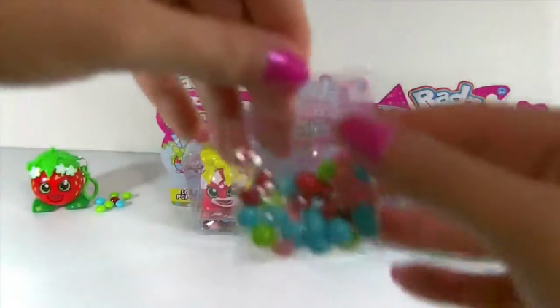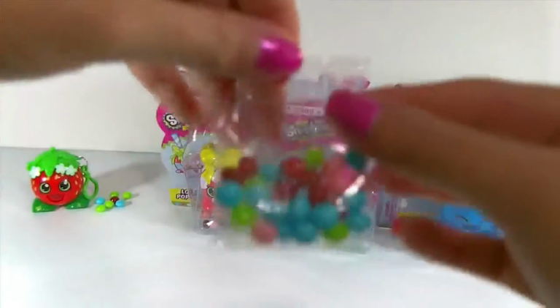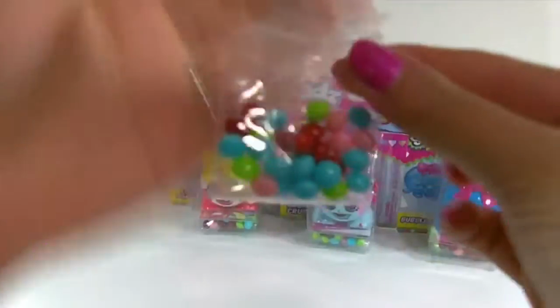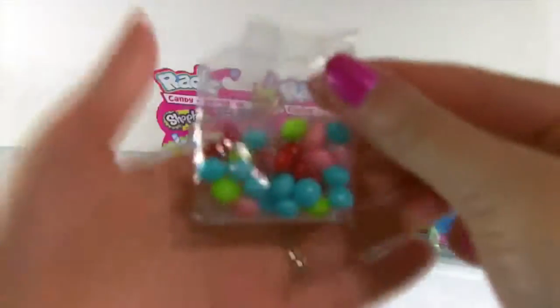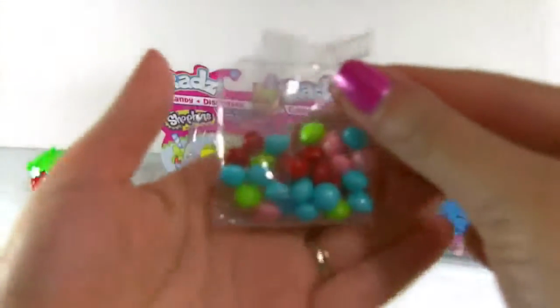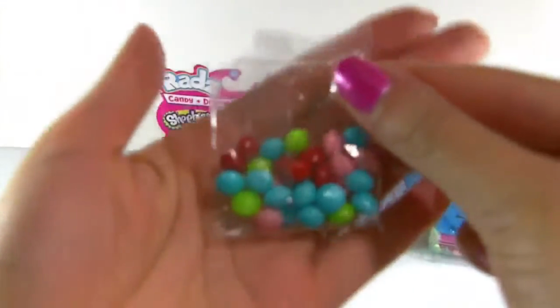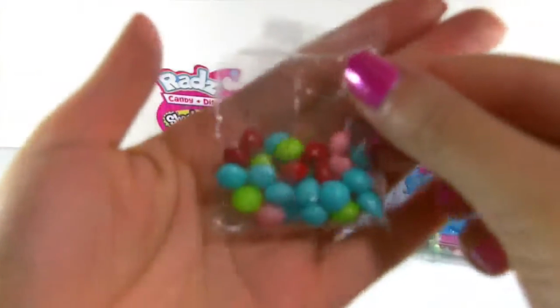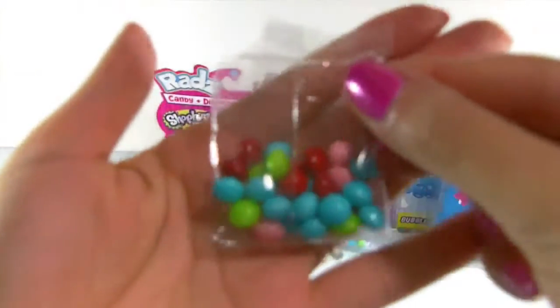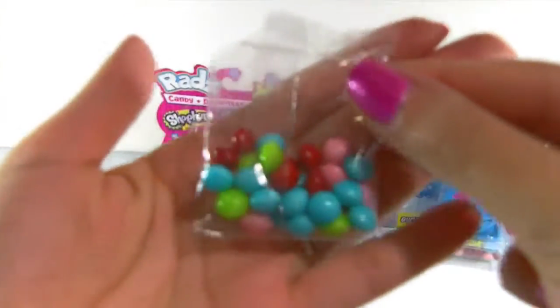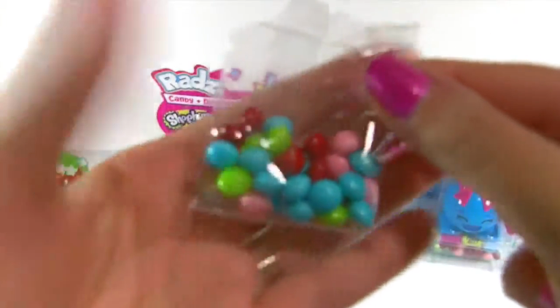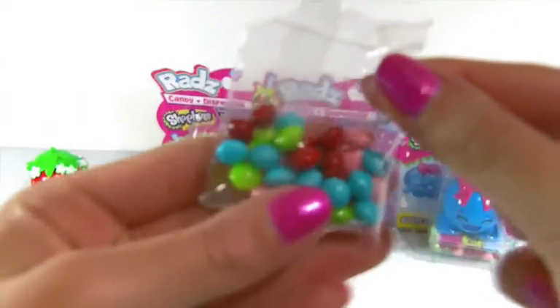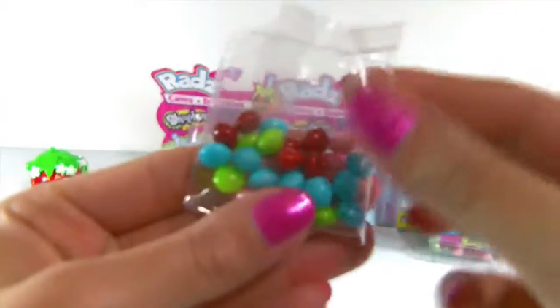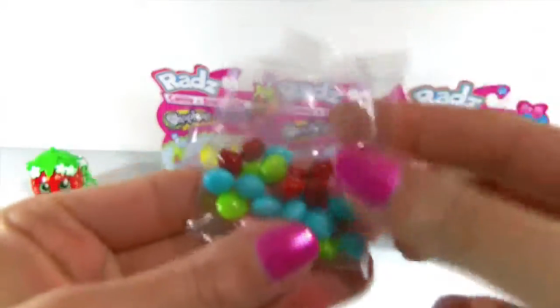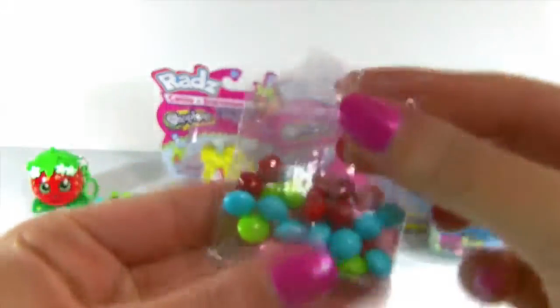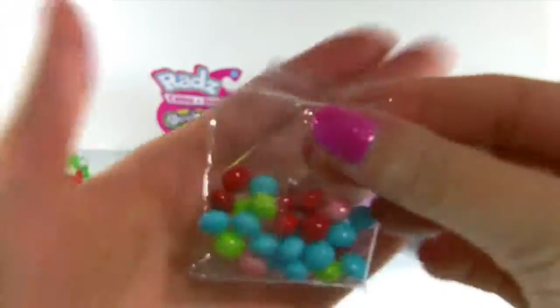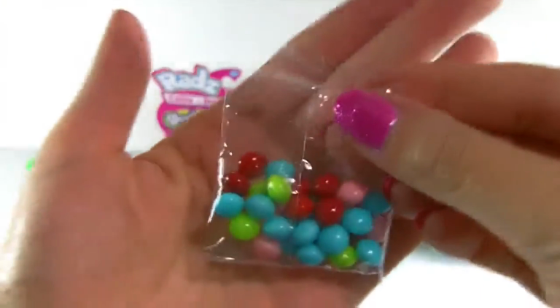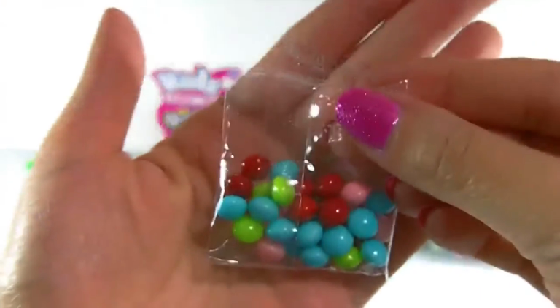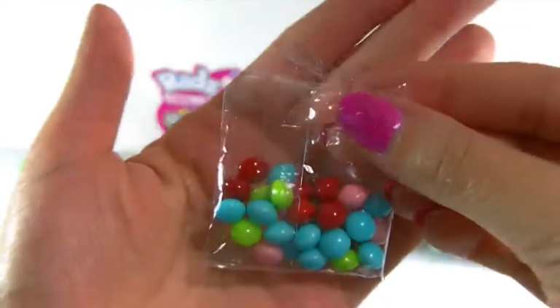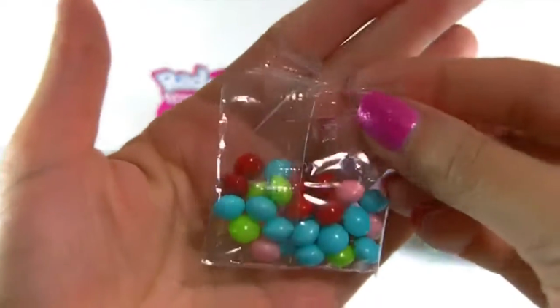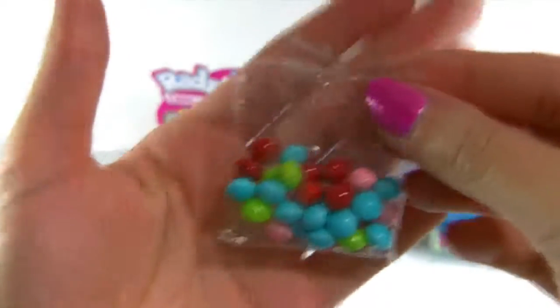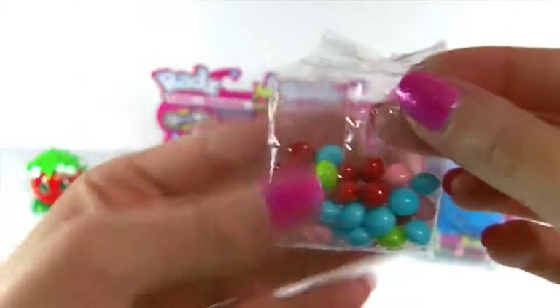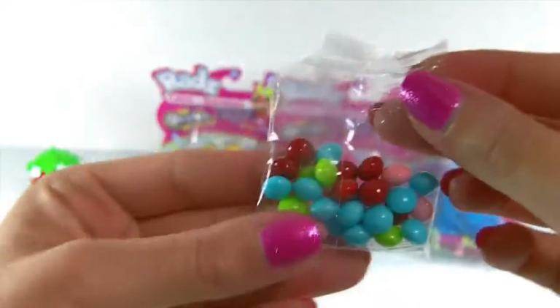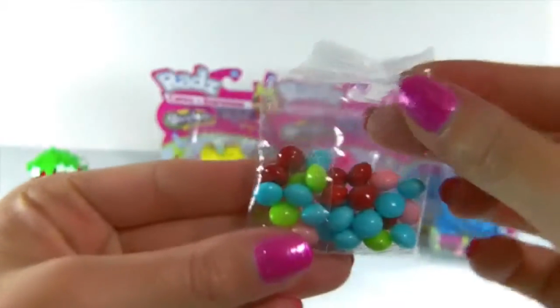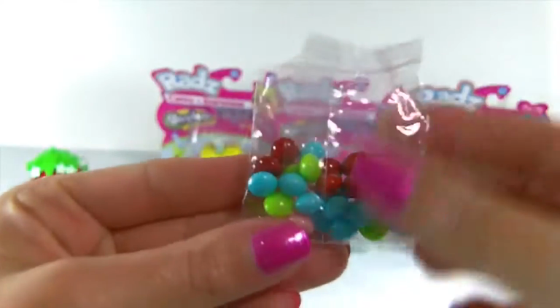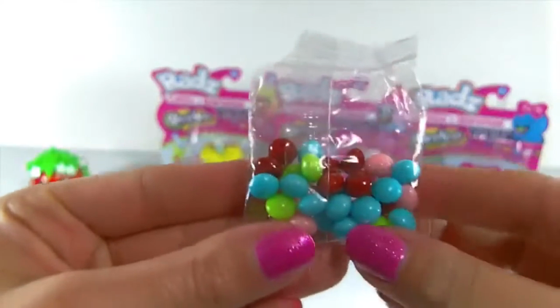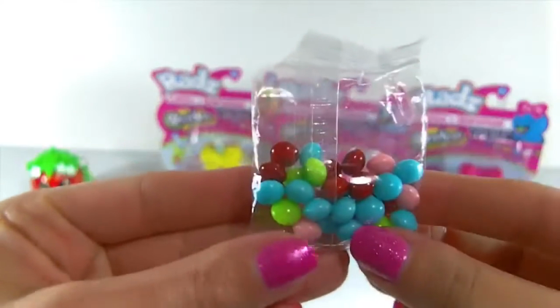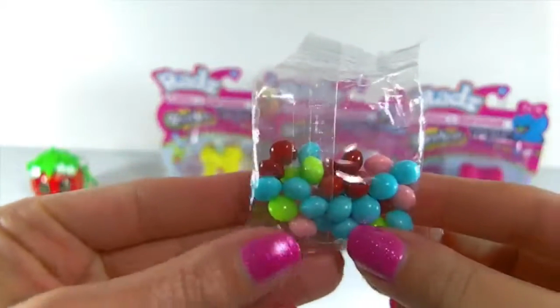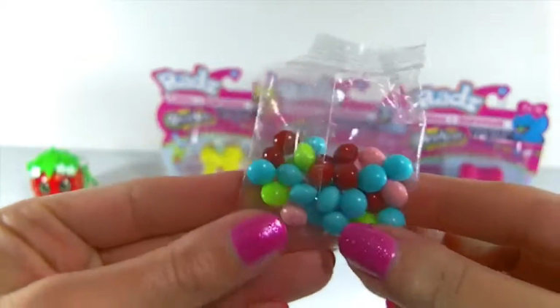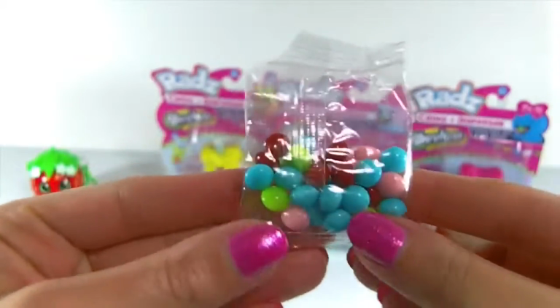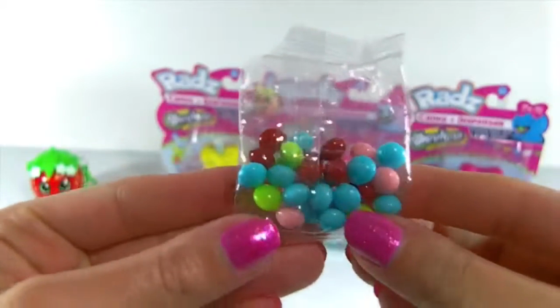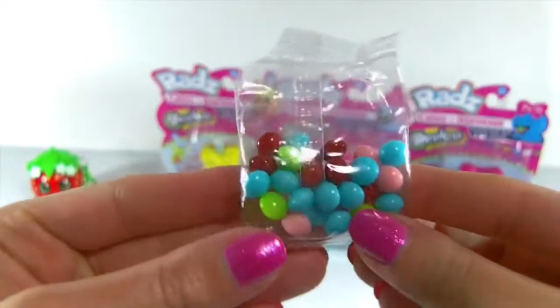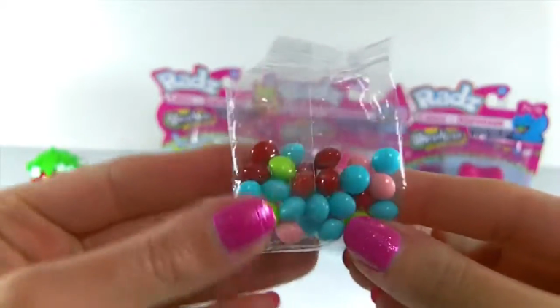Check it out — there's still so much candy left in this little bag, so I think you can fill it up at least two times.